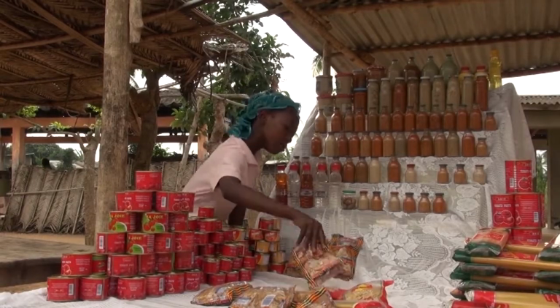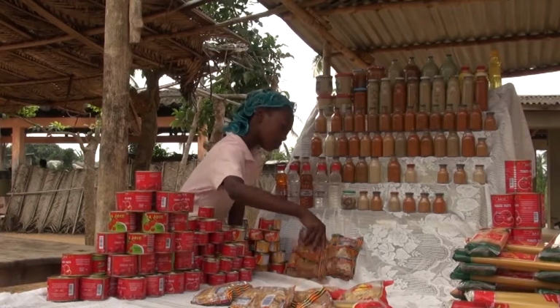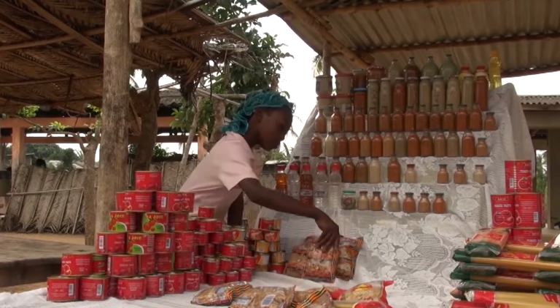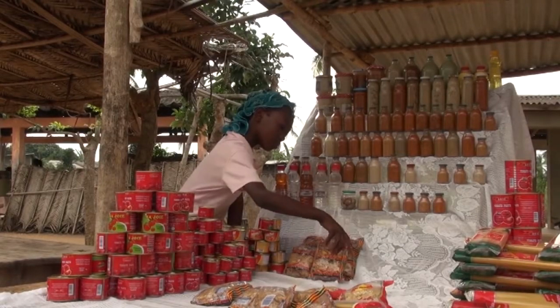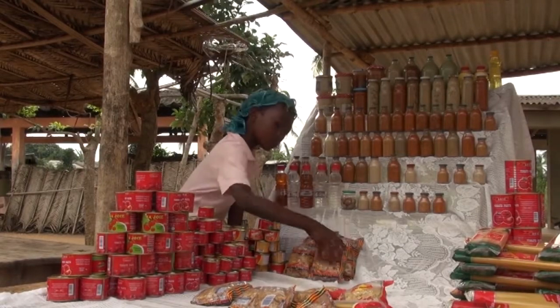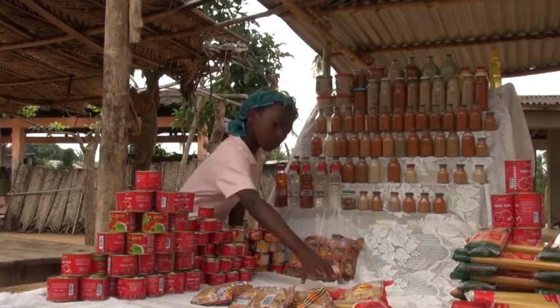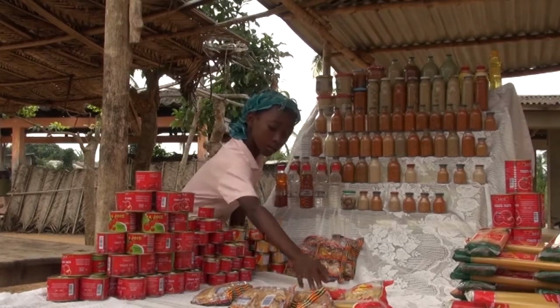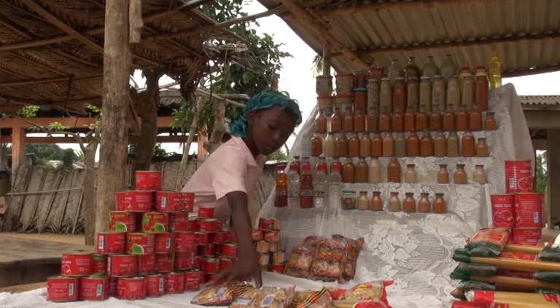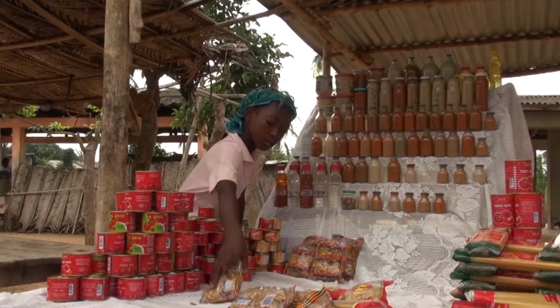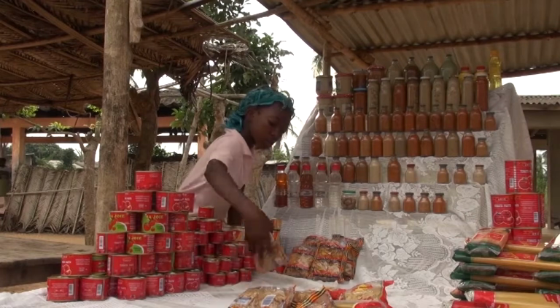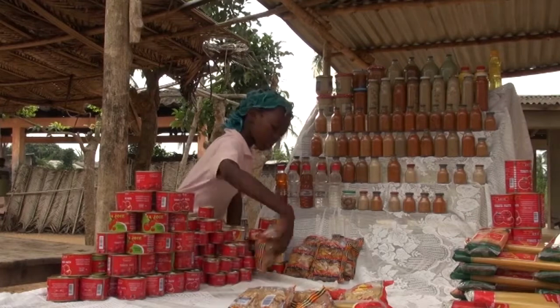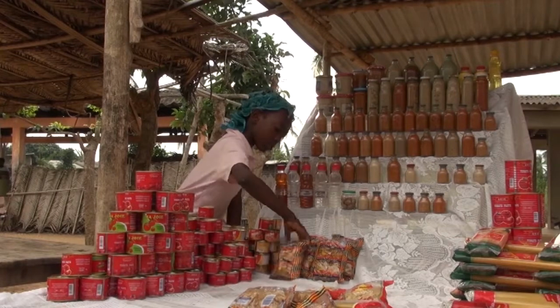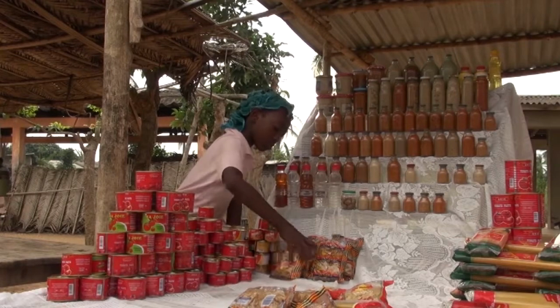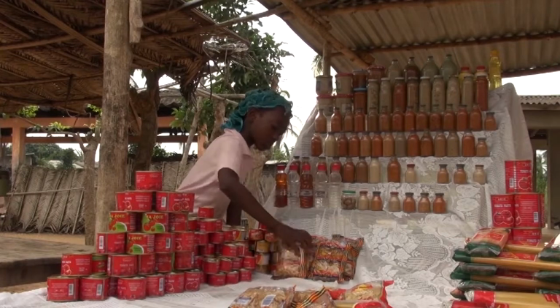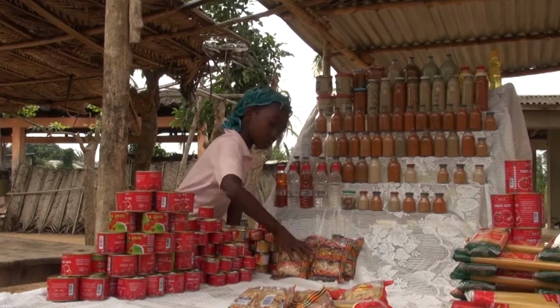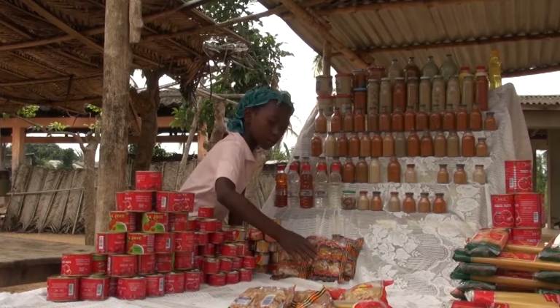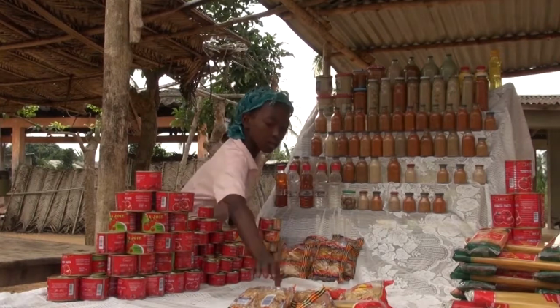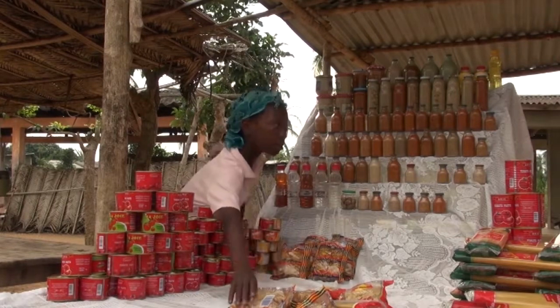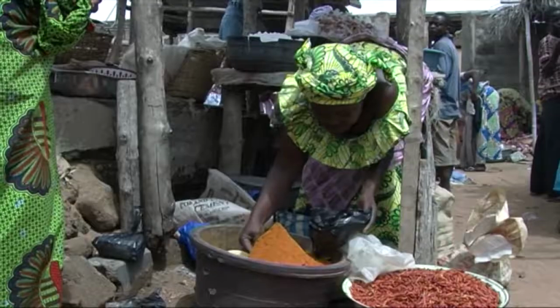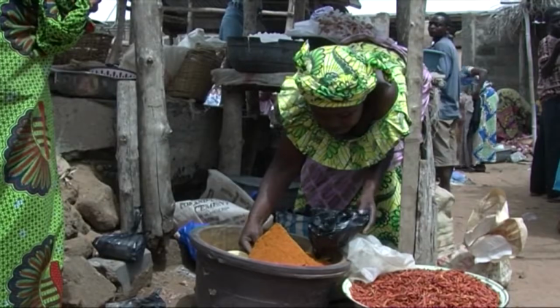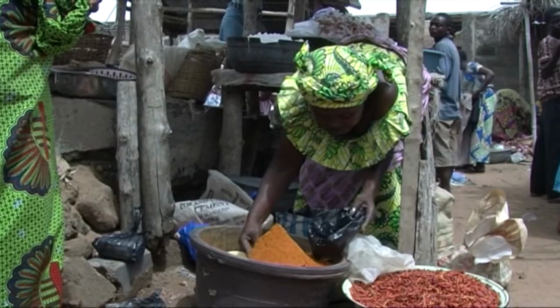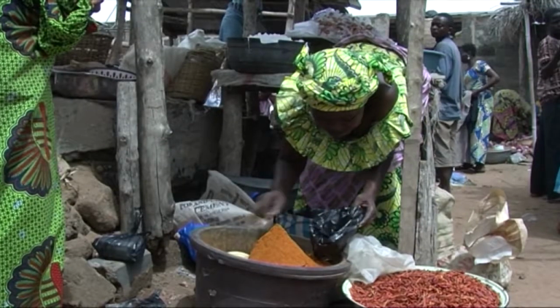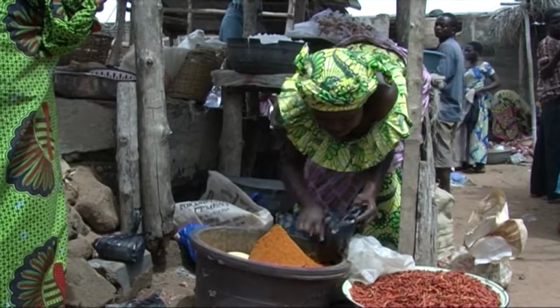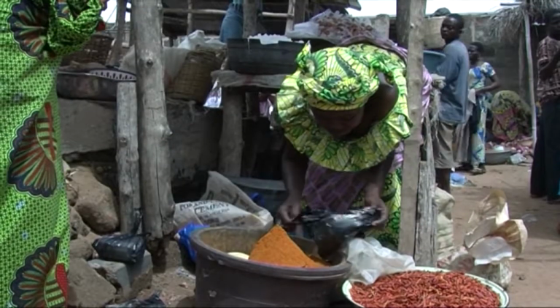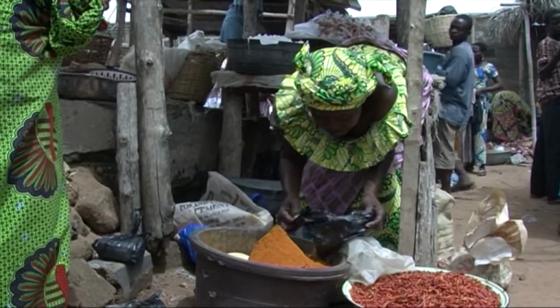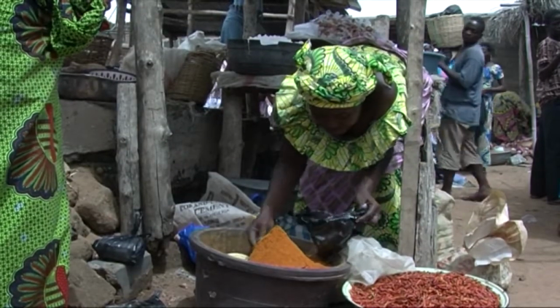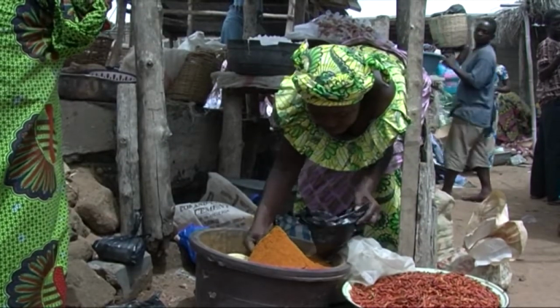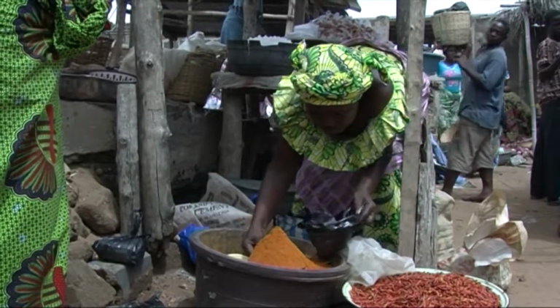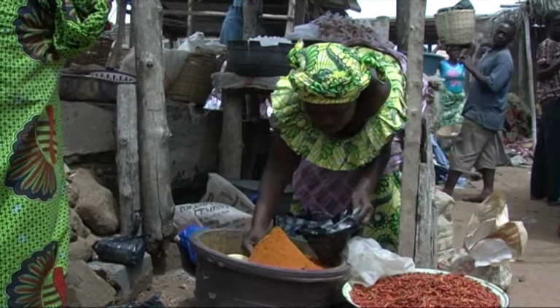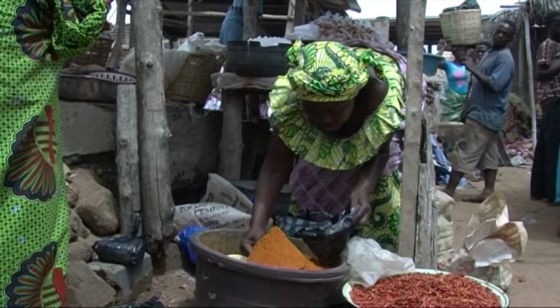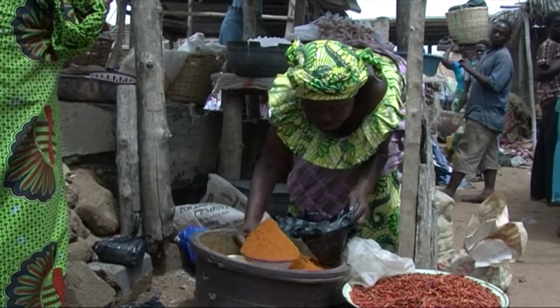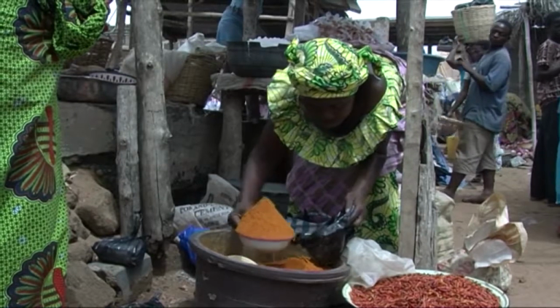Alice et Bernadette amènent leurs produits au marché de la localité. Des taillants et grossisses viennent d'un peu partout pour s'approvisionner.